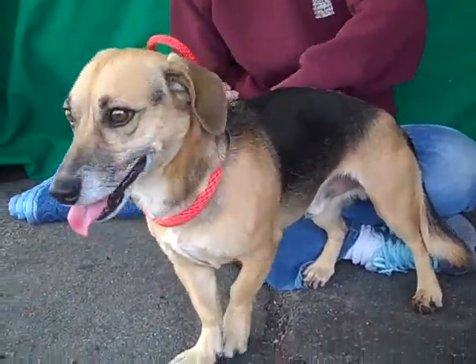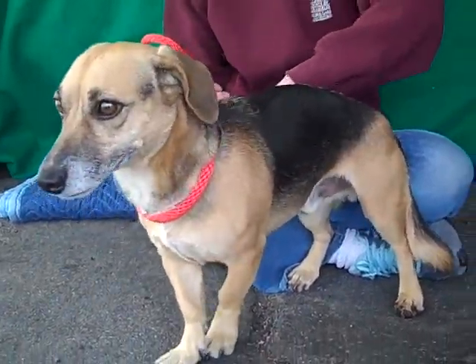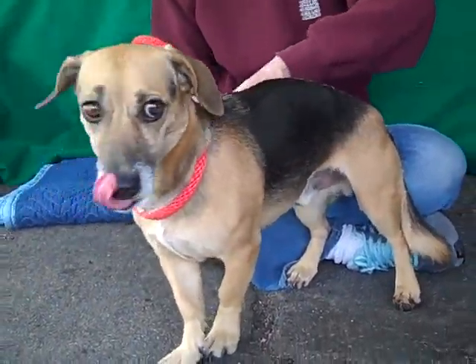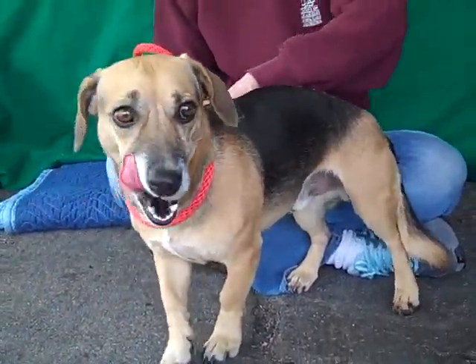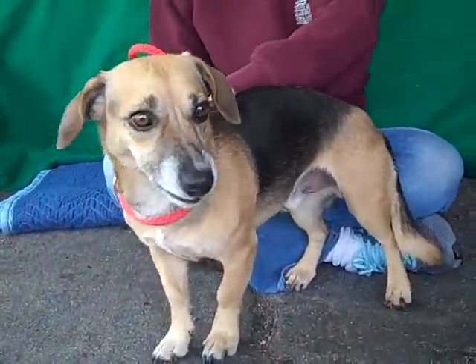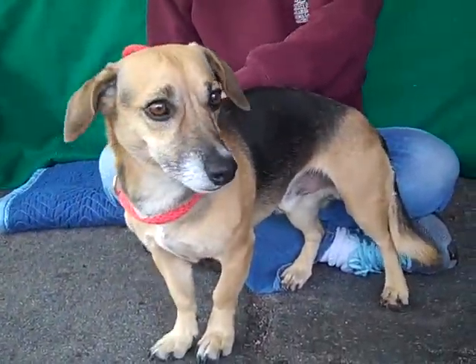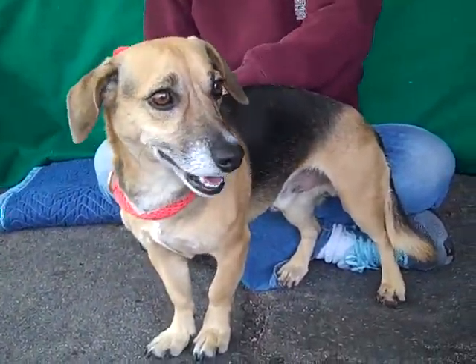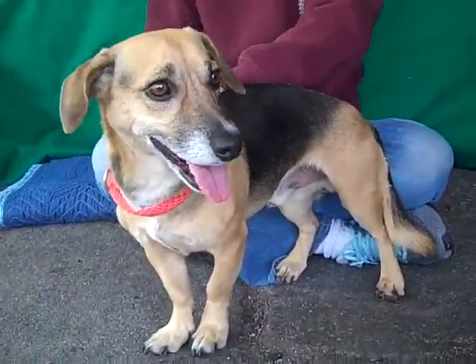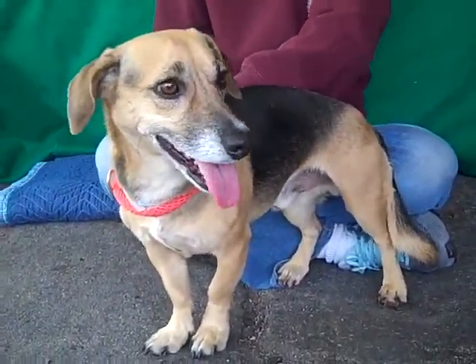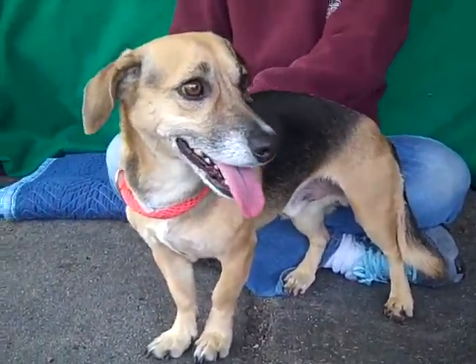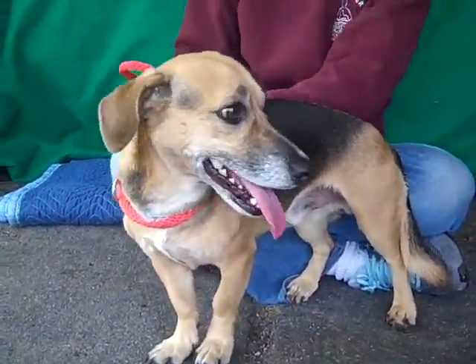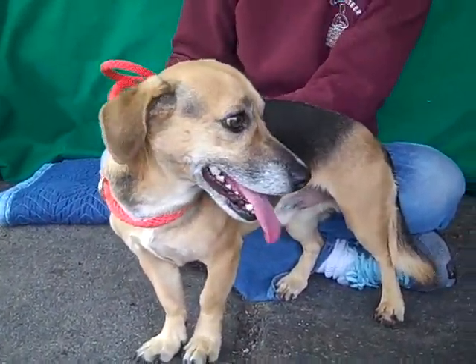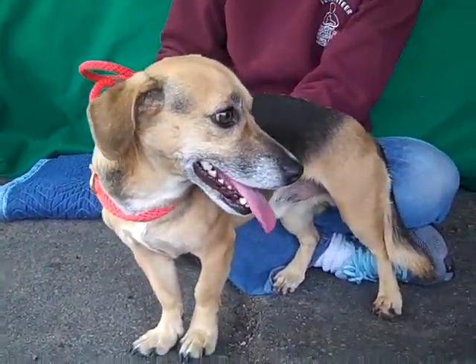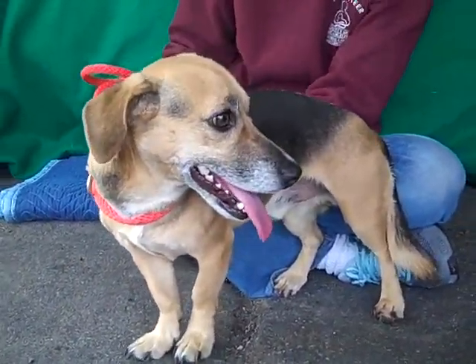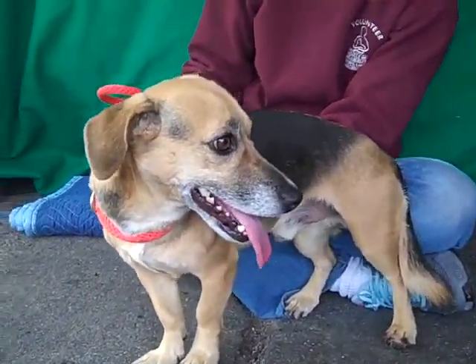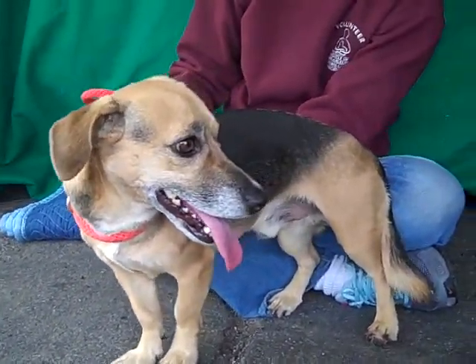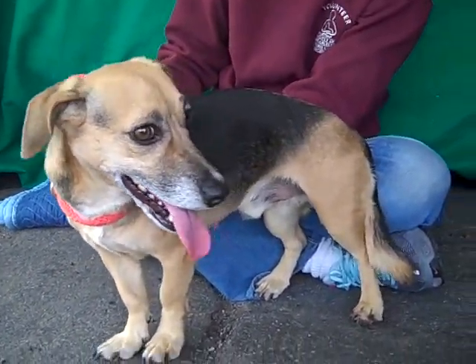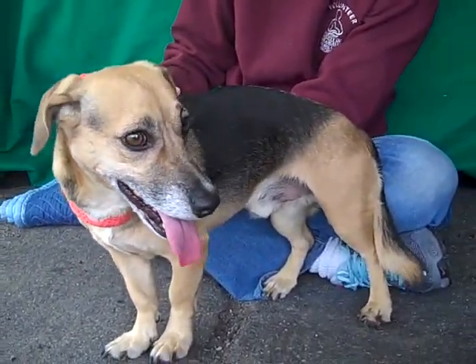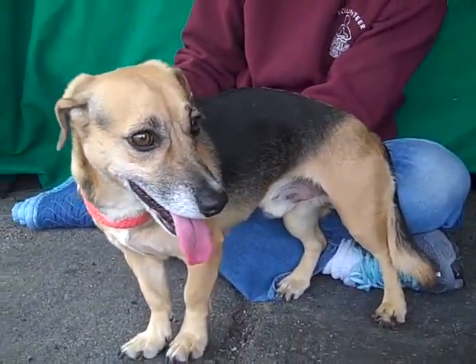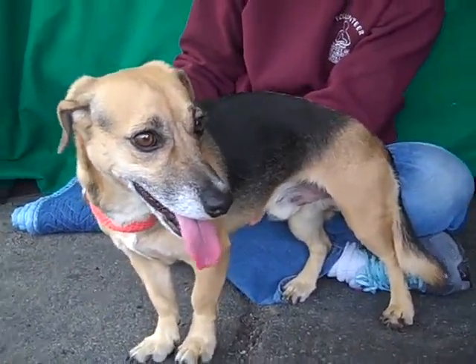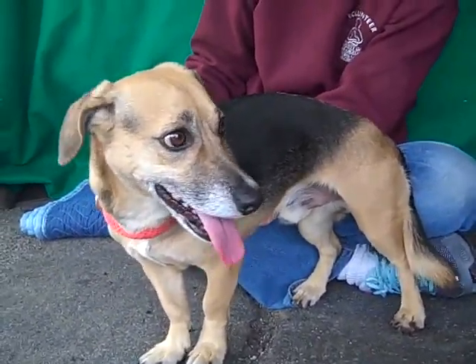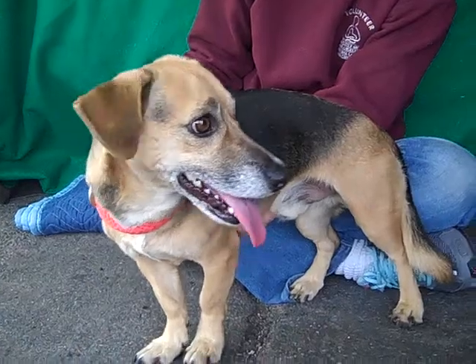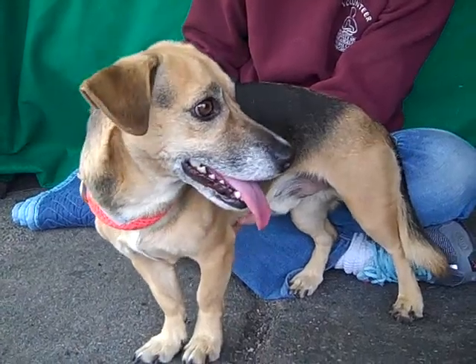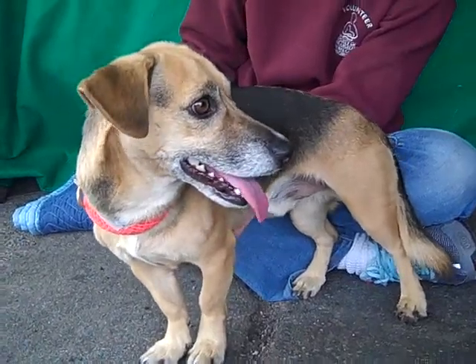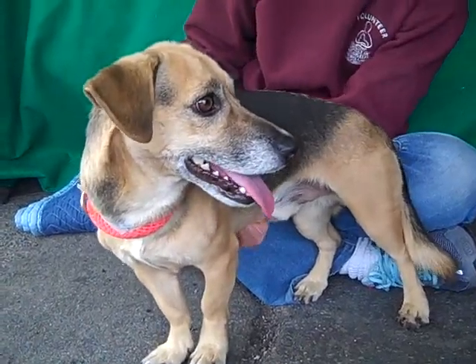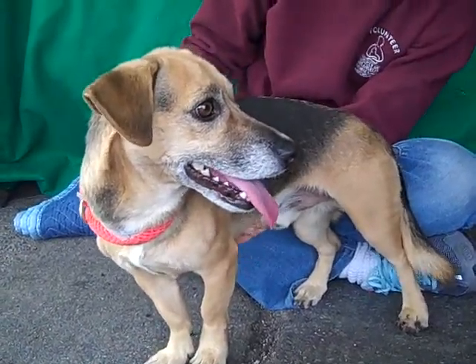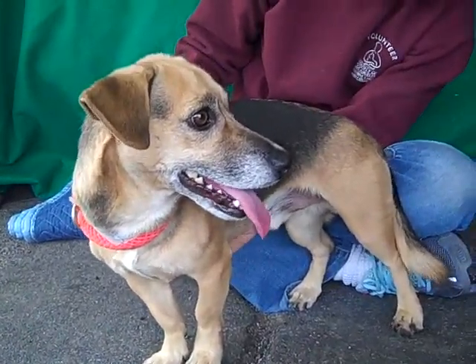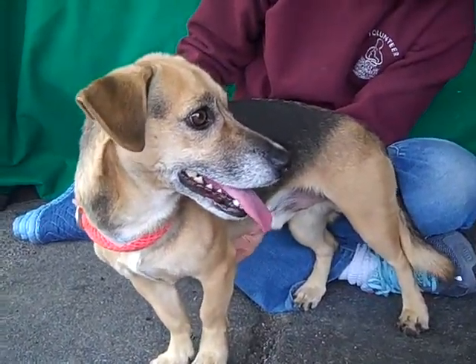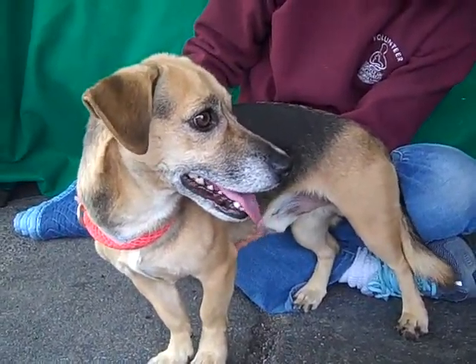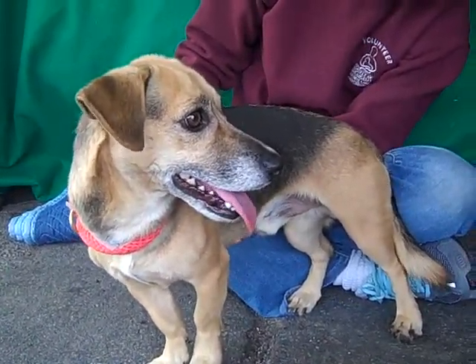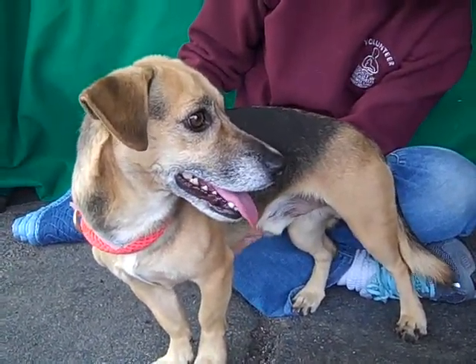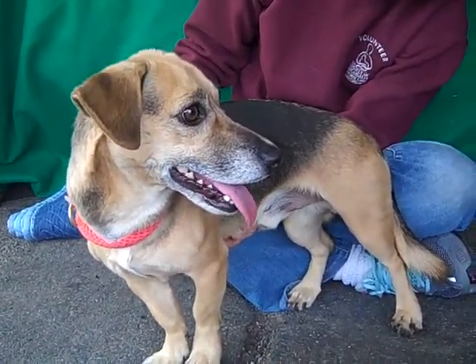And he can be part of your forever family, right Toro? Yeah, you're just showing off. Bye cutie, bye.